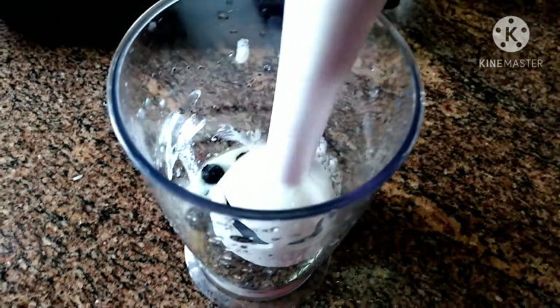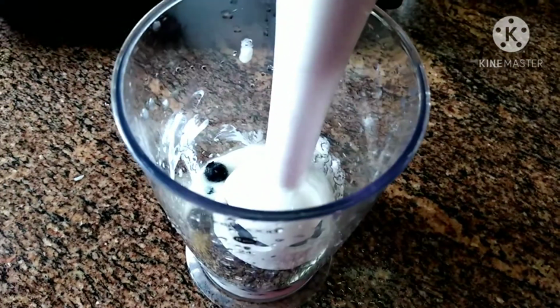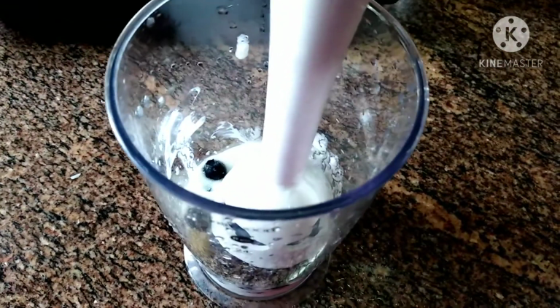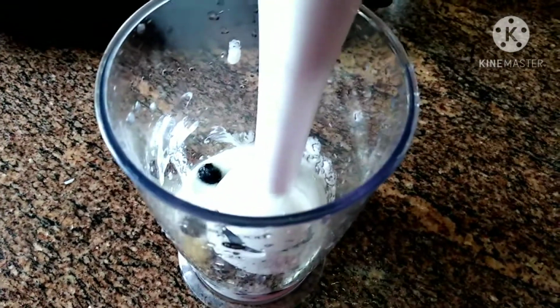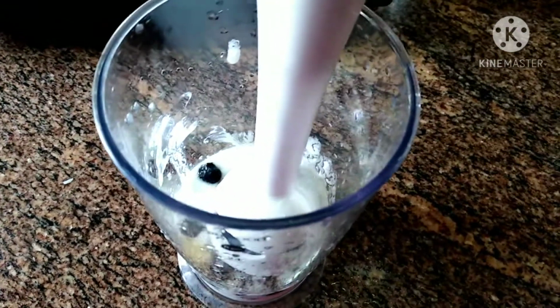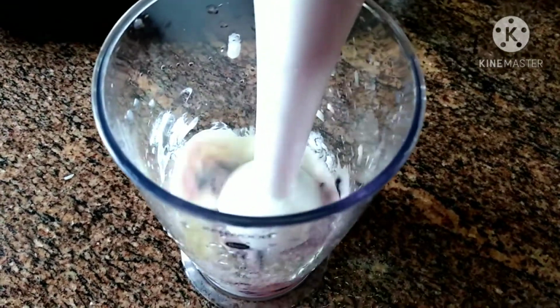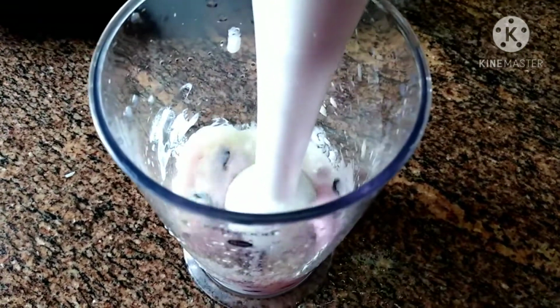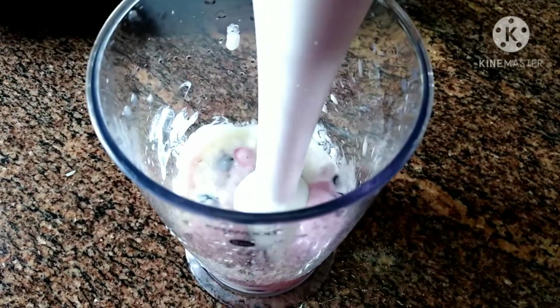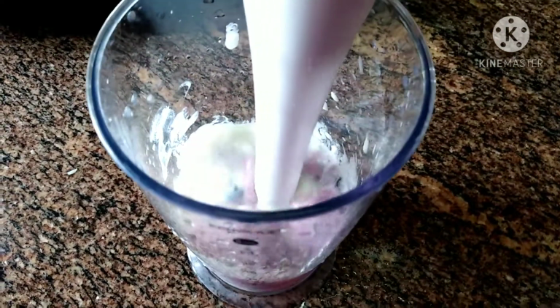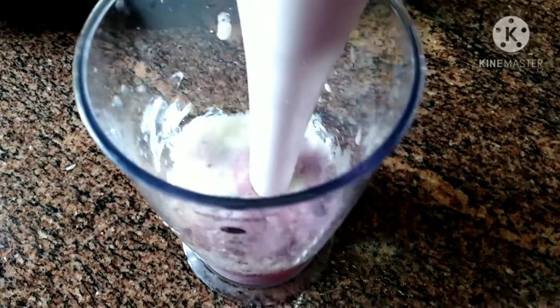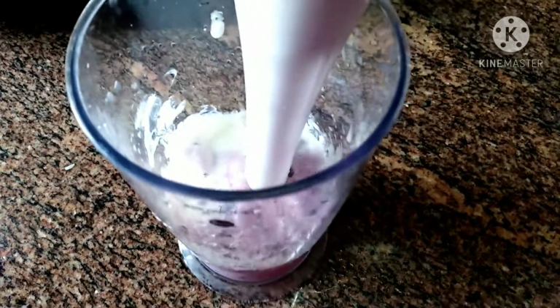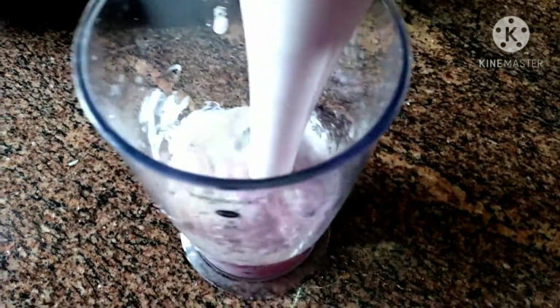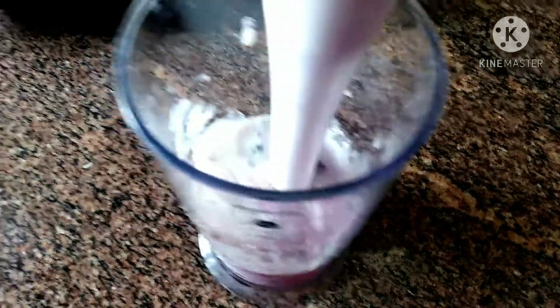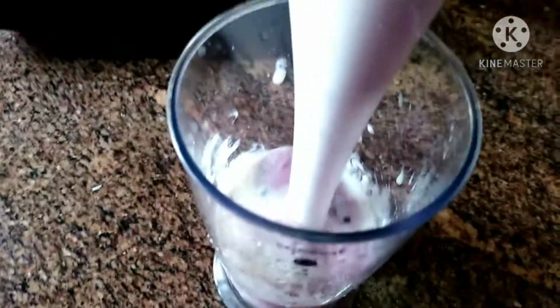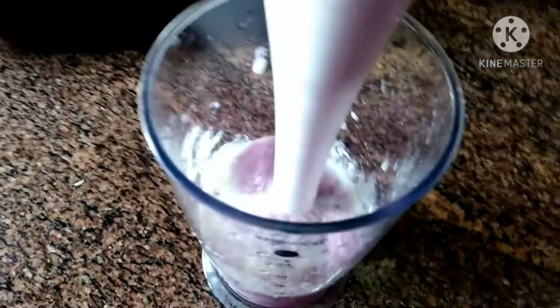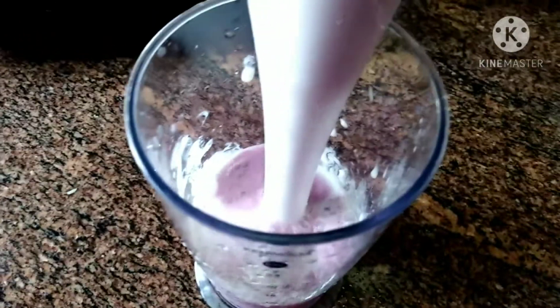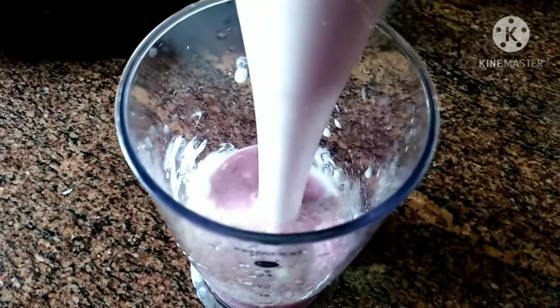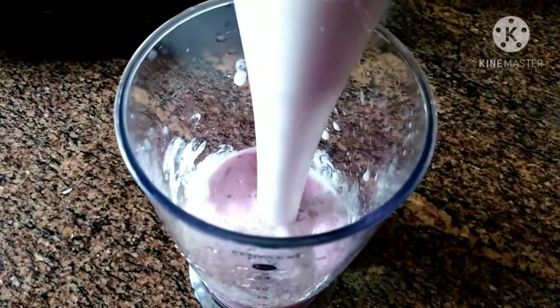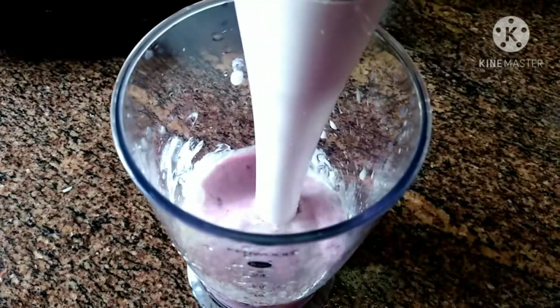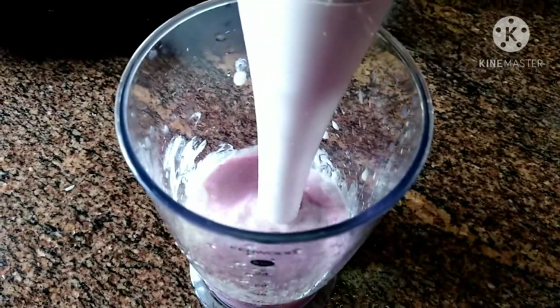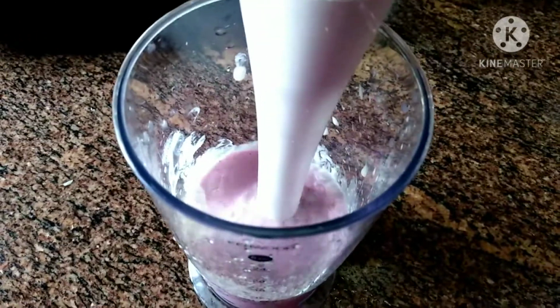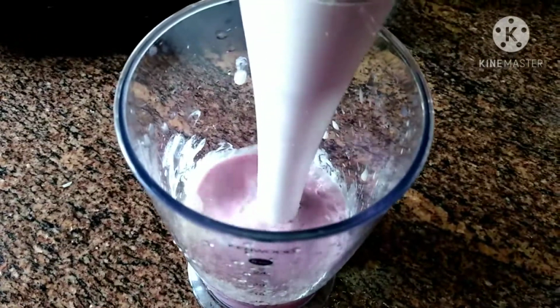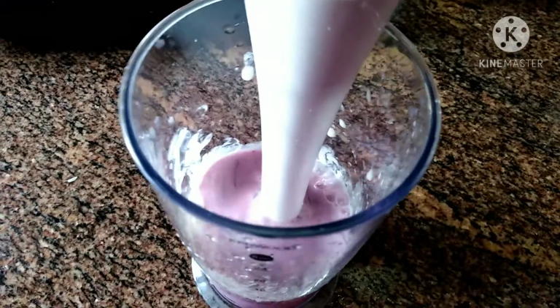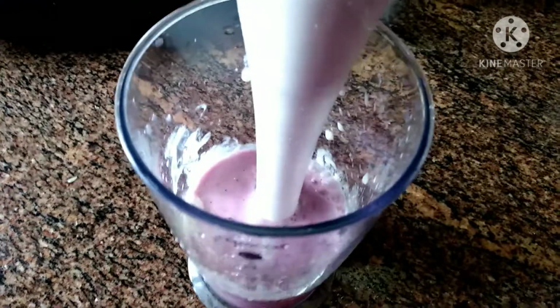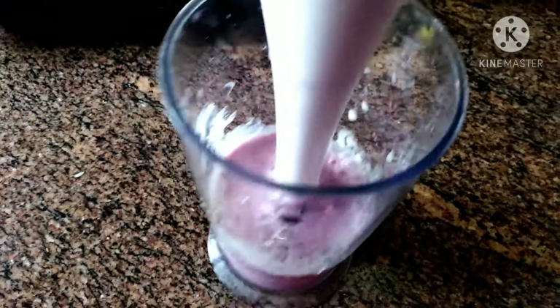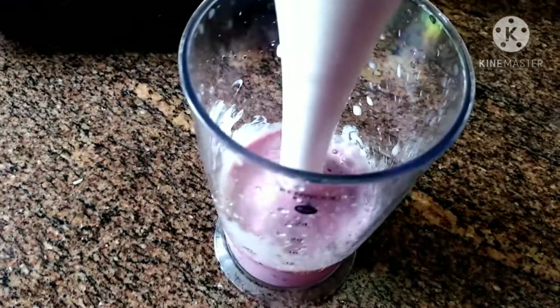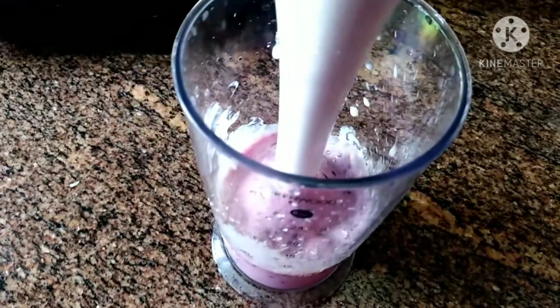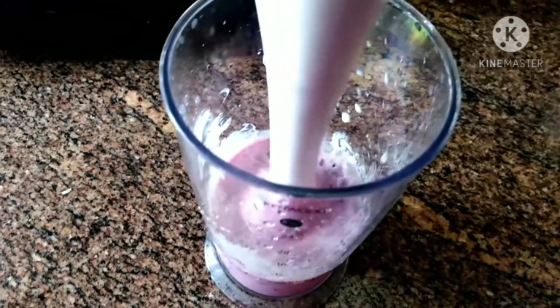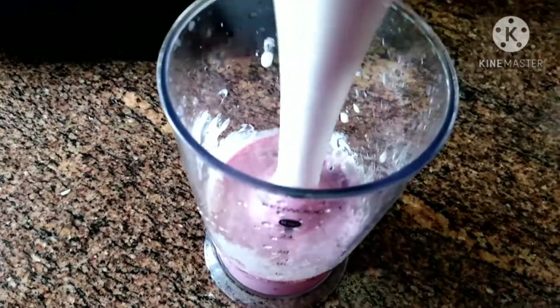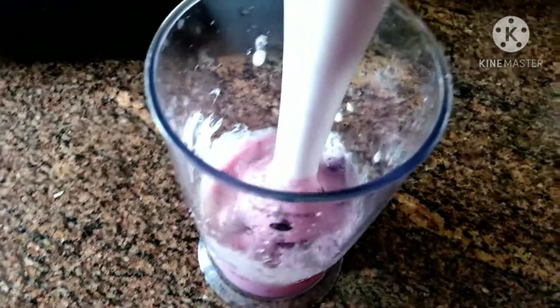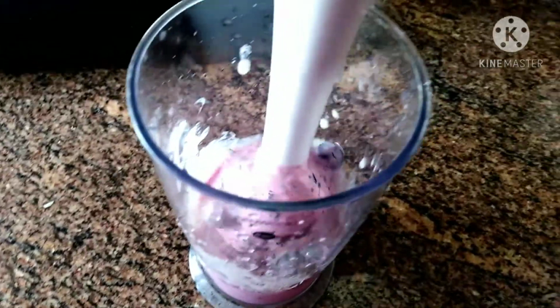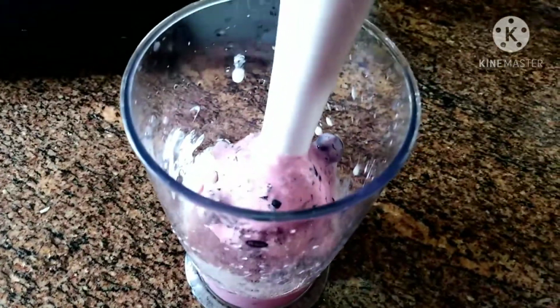And blend it all up — oh look, it's already turning purple.